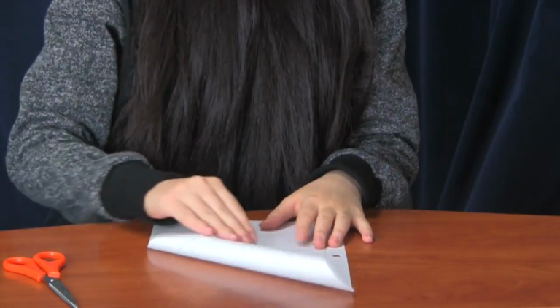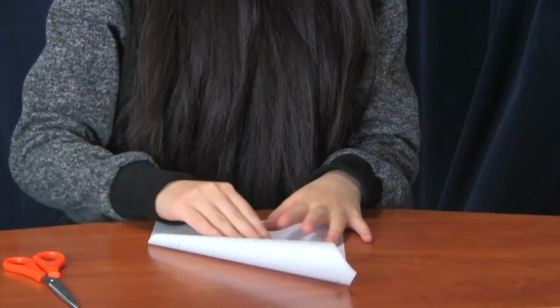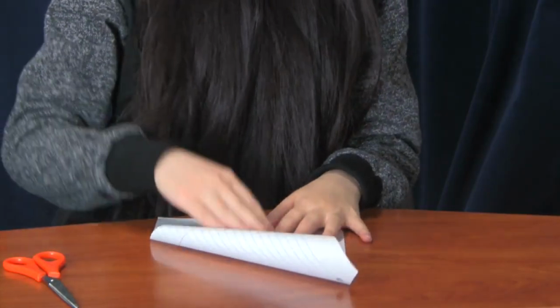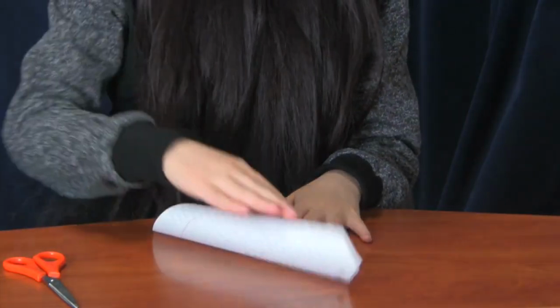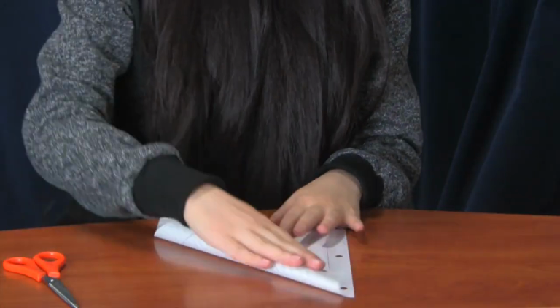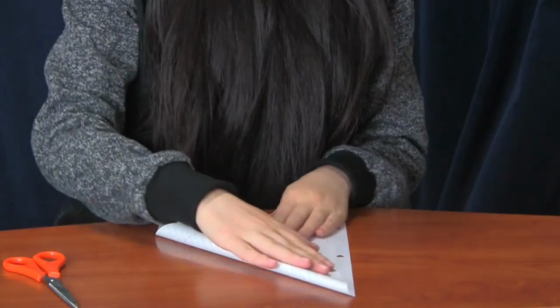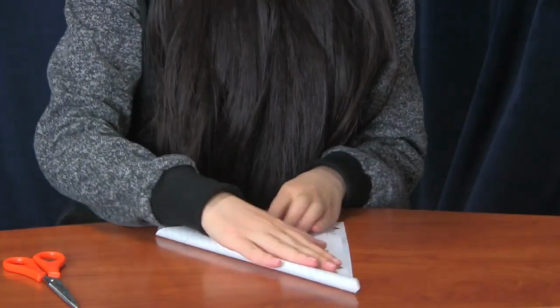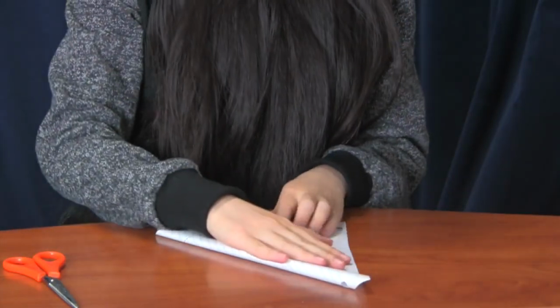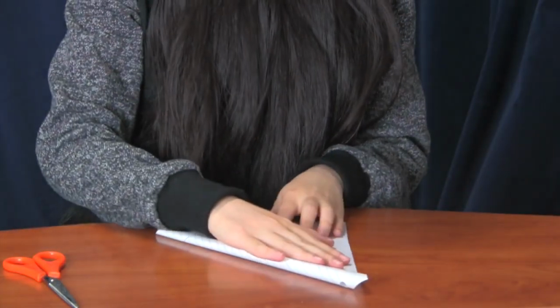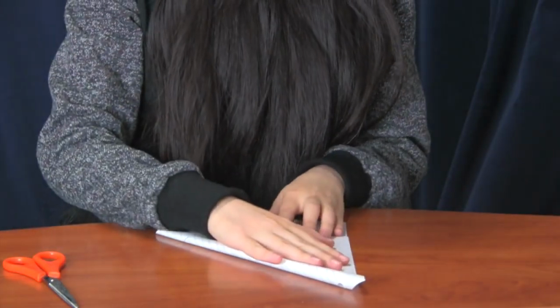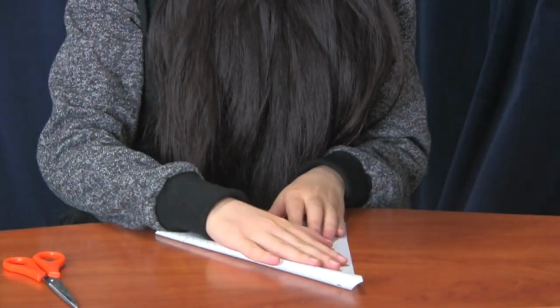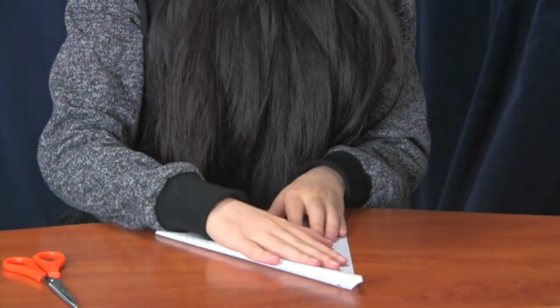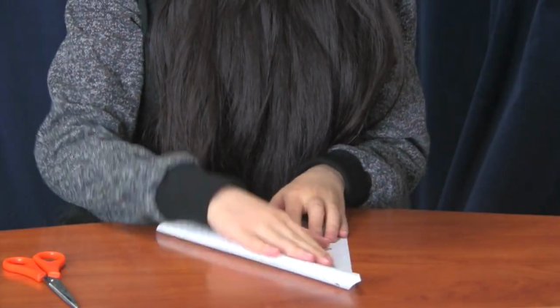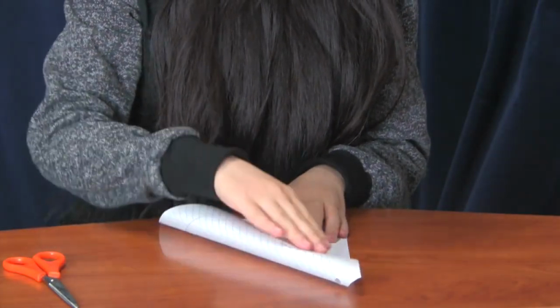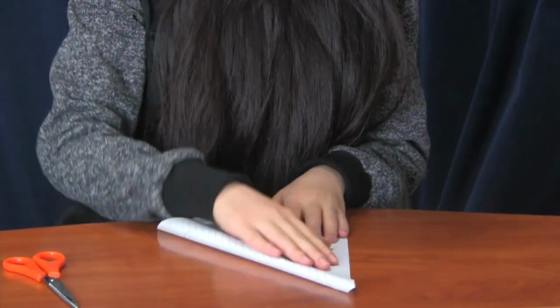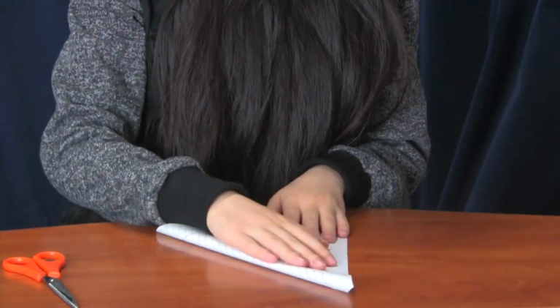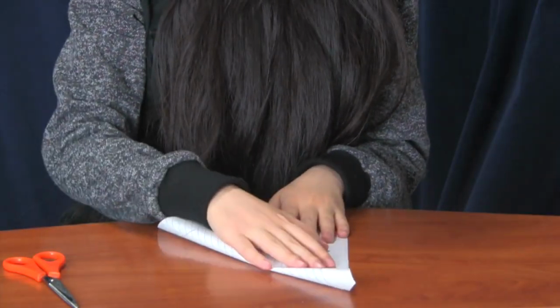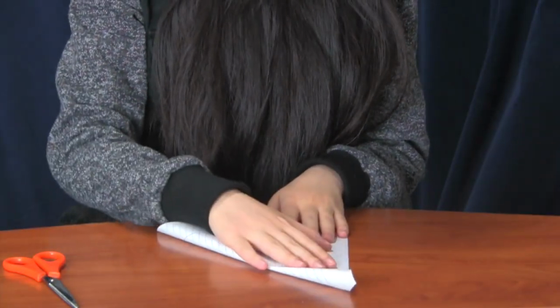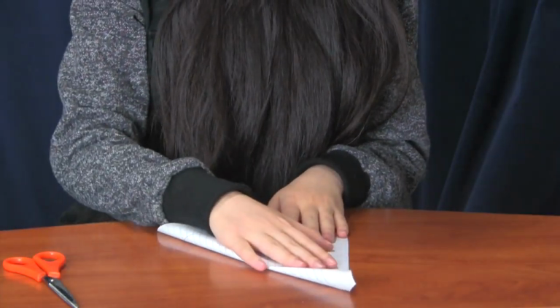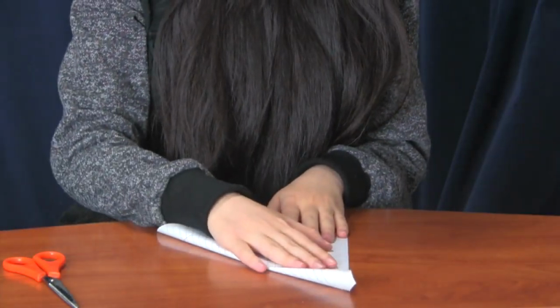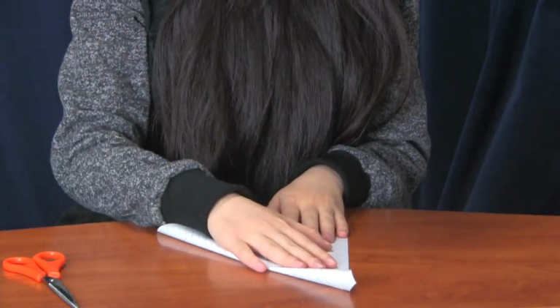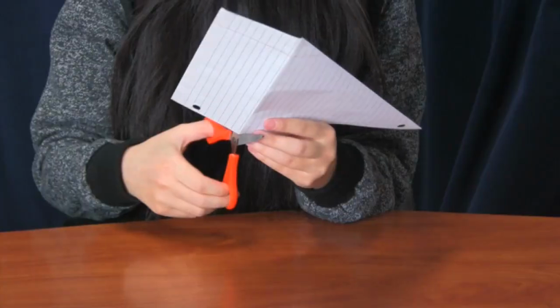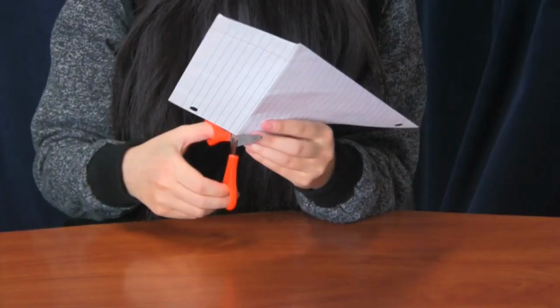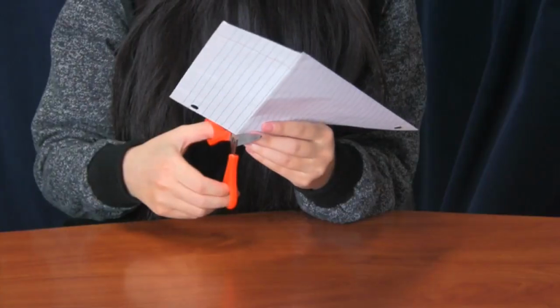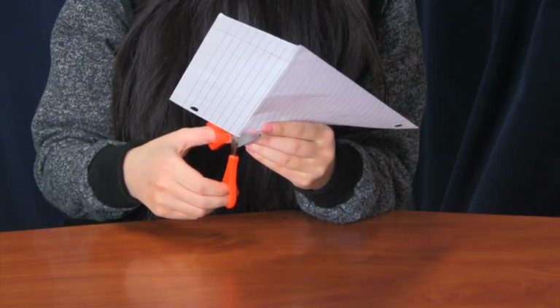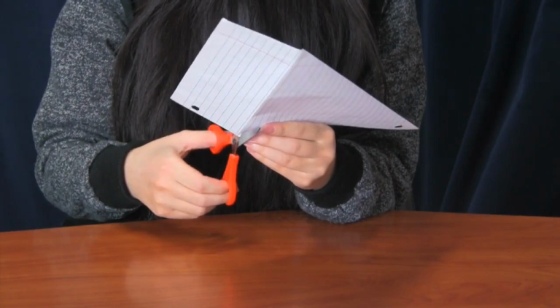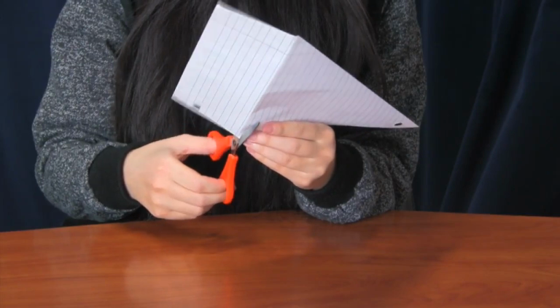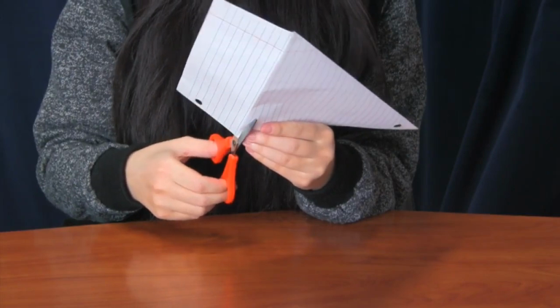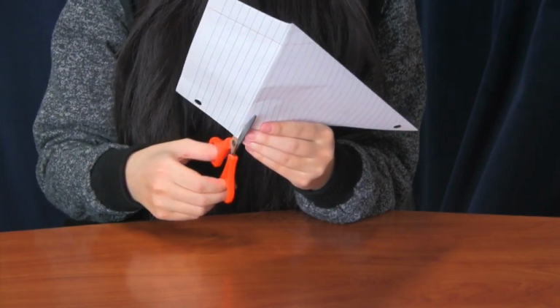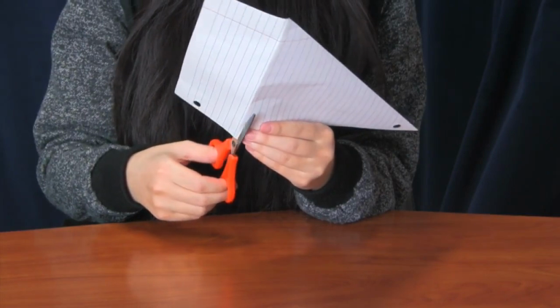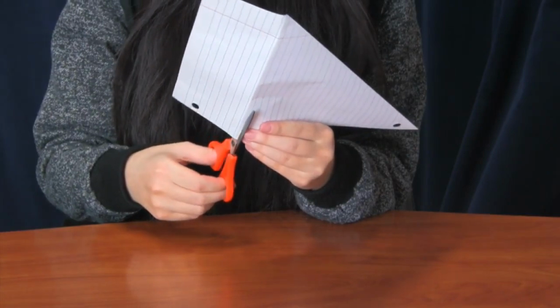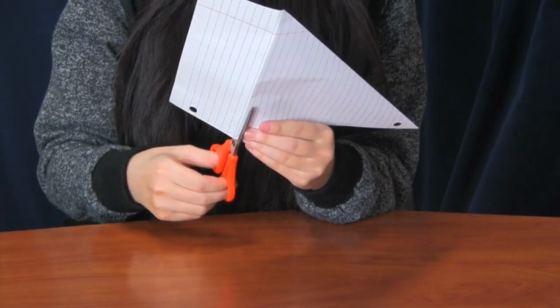Fold your paper into a right triangle. Take your scissors and cut the bottom off.